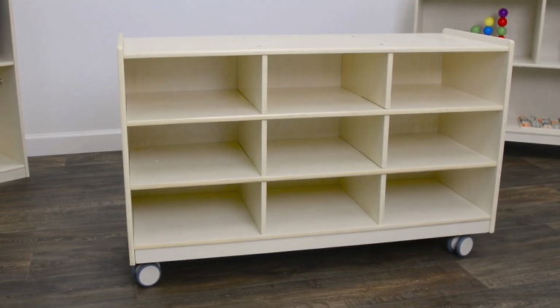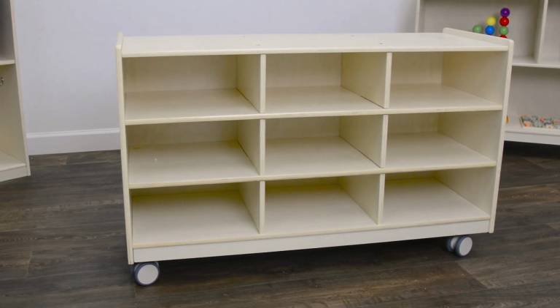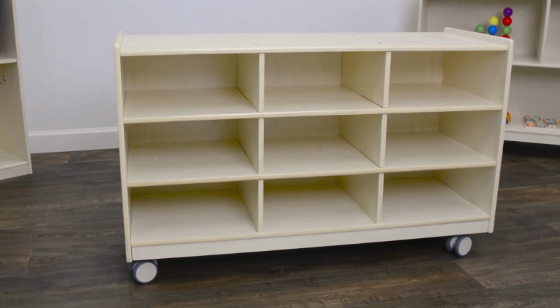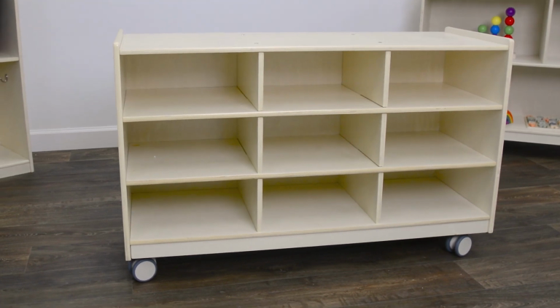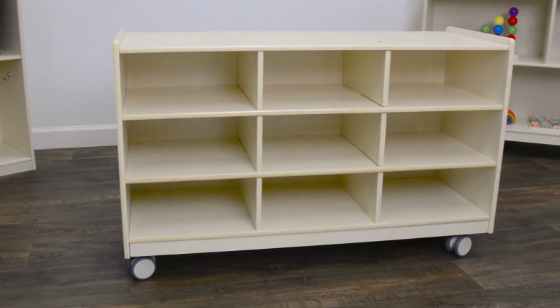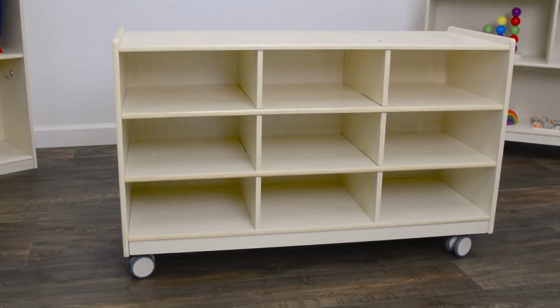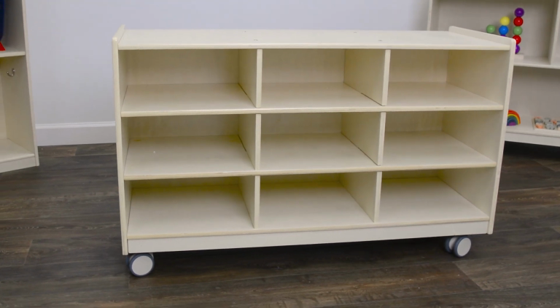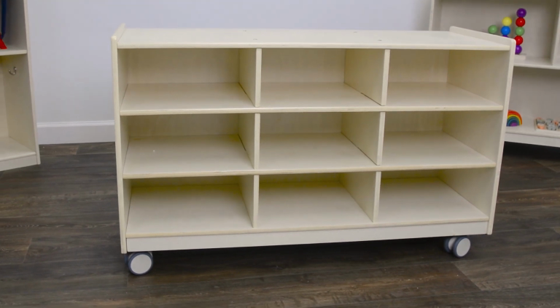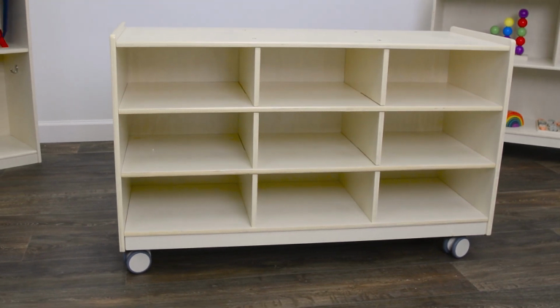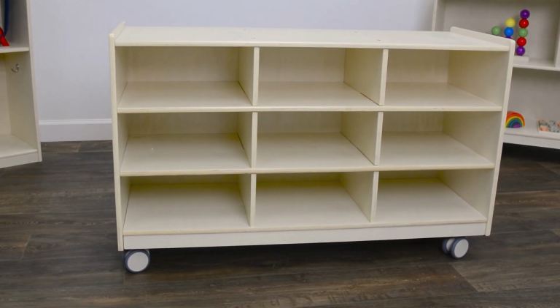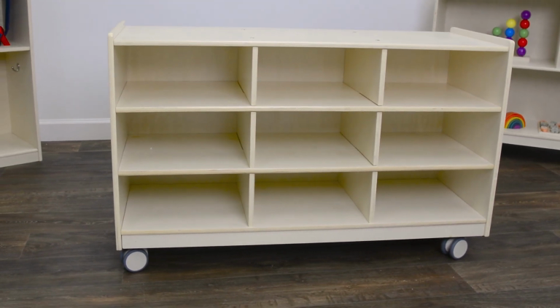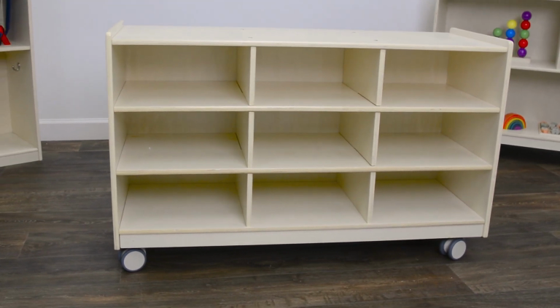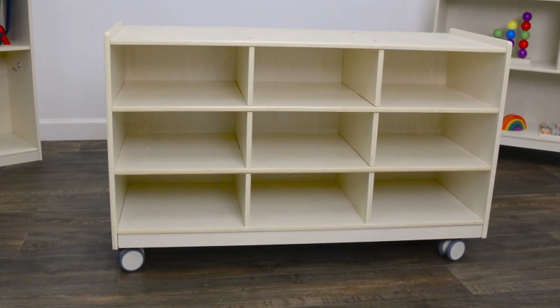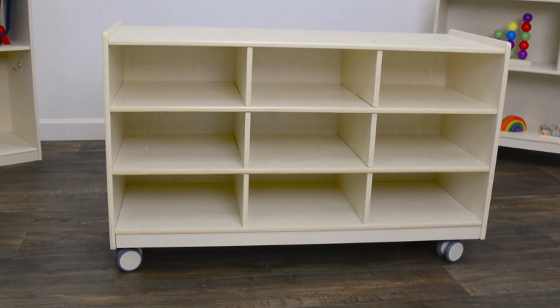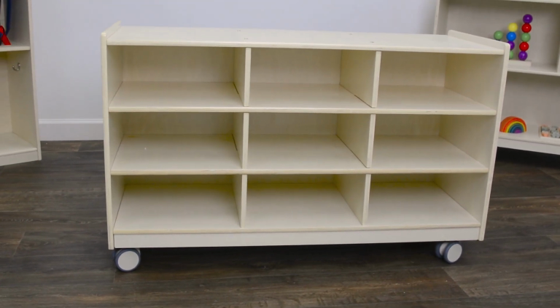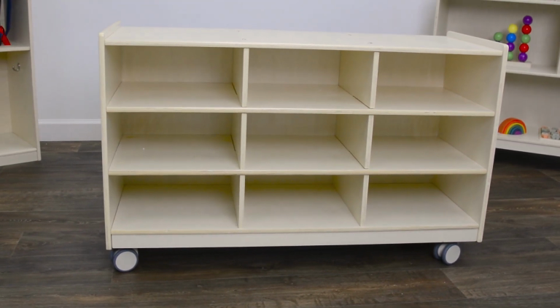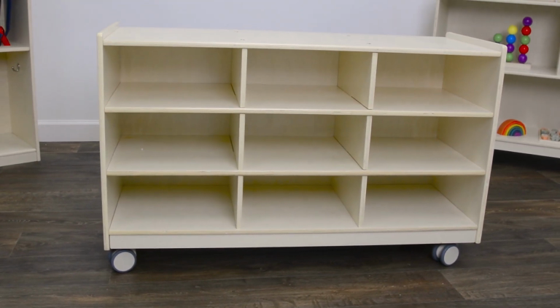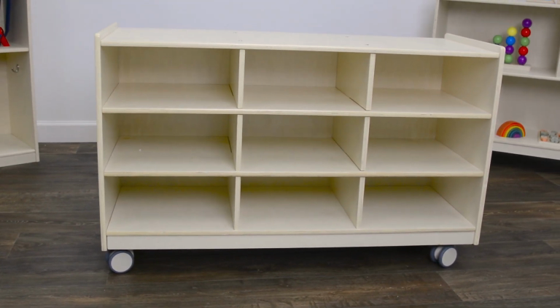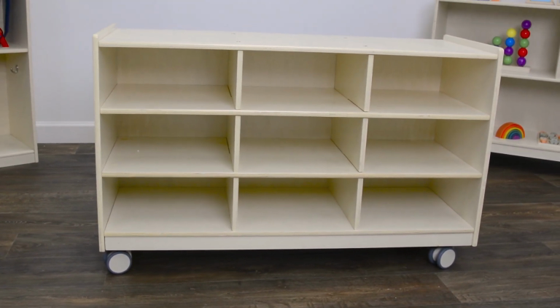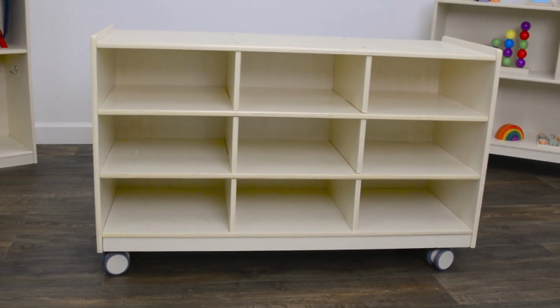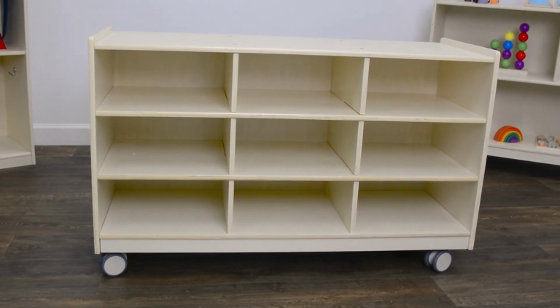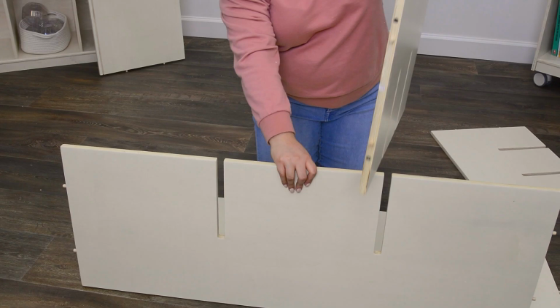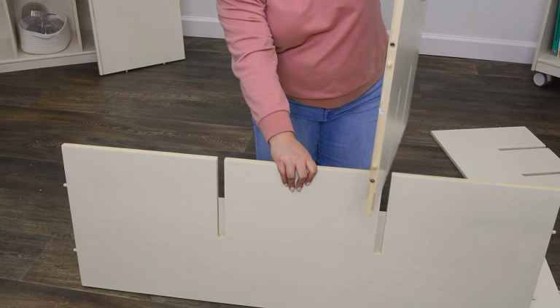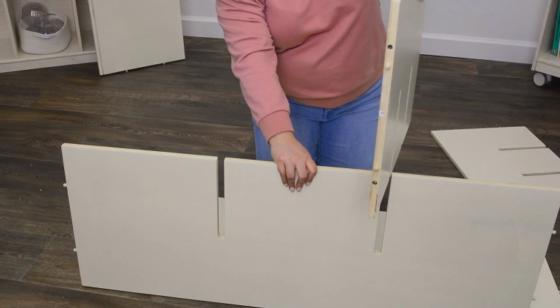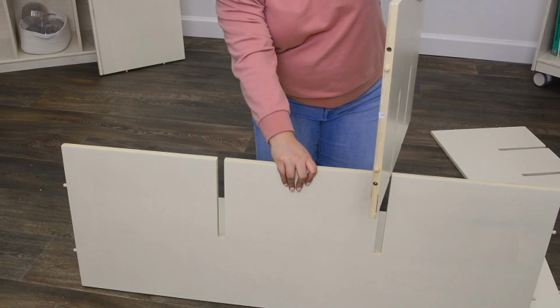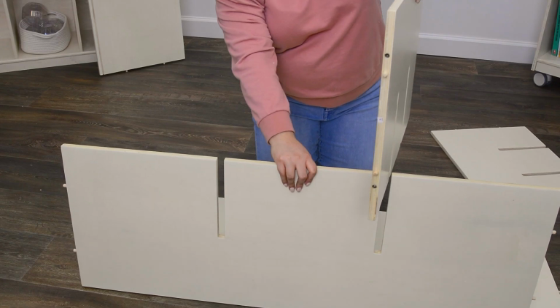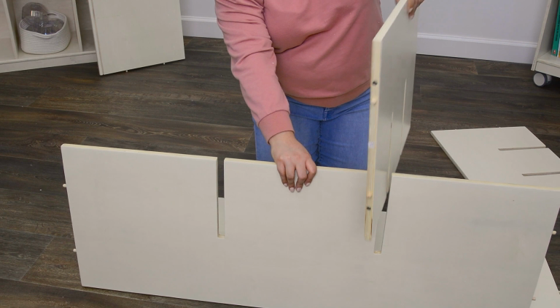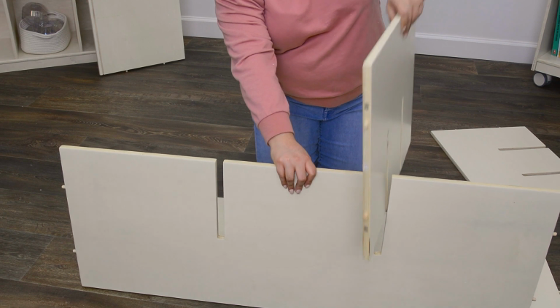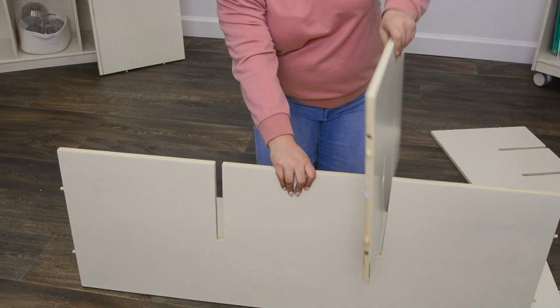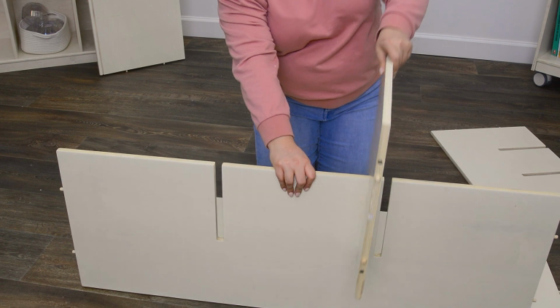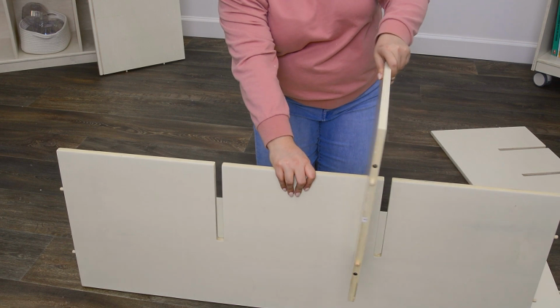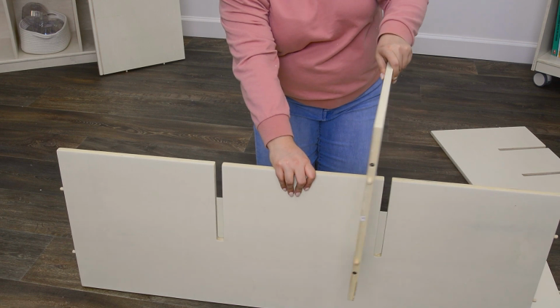Welcome to our assembly video. I'm going to show you how to put together this mobile 9-section storage unit.